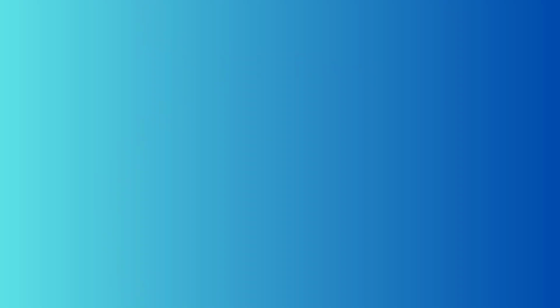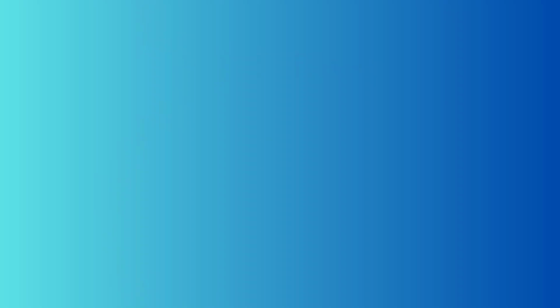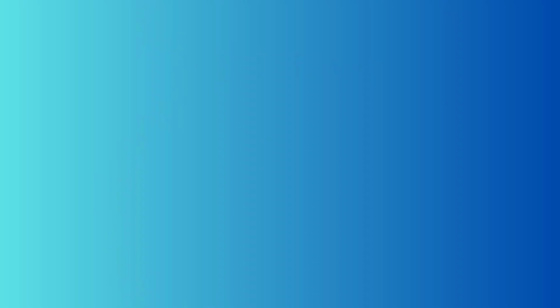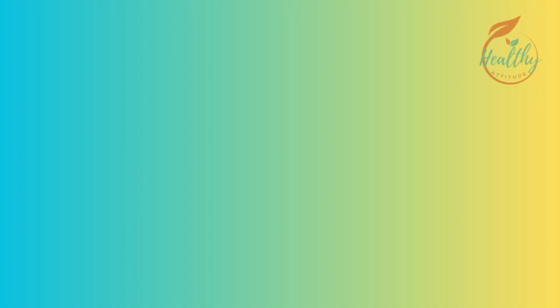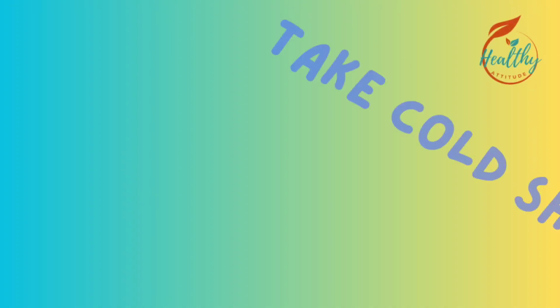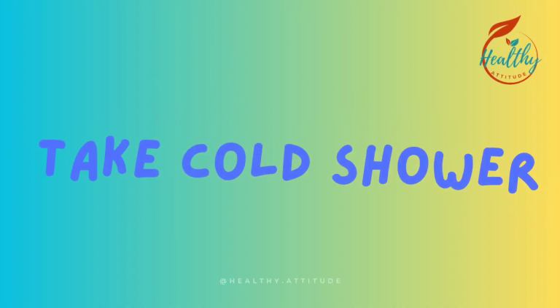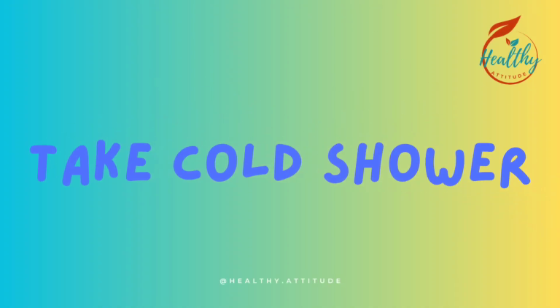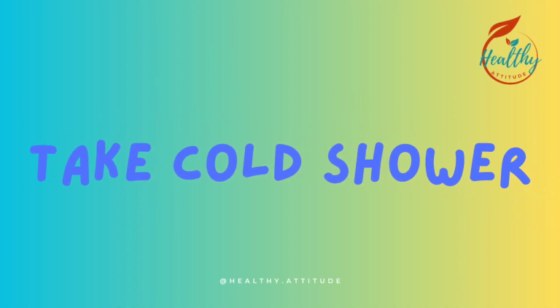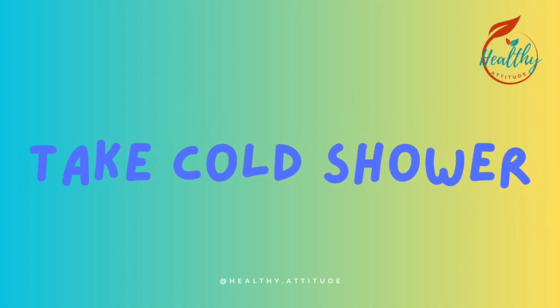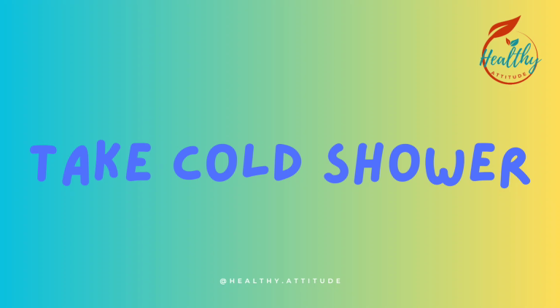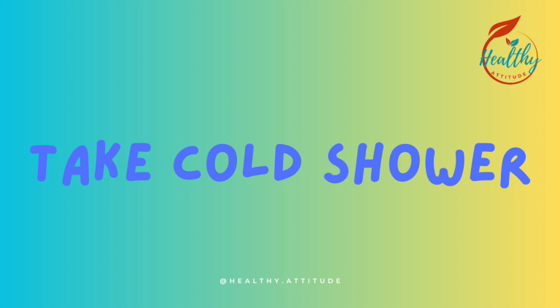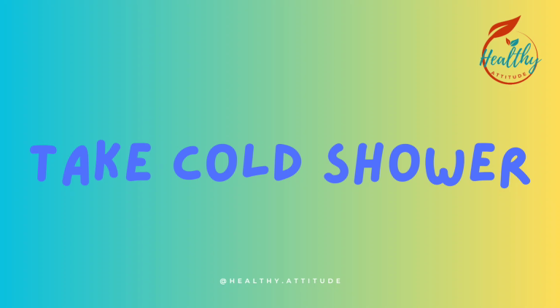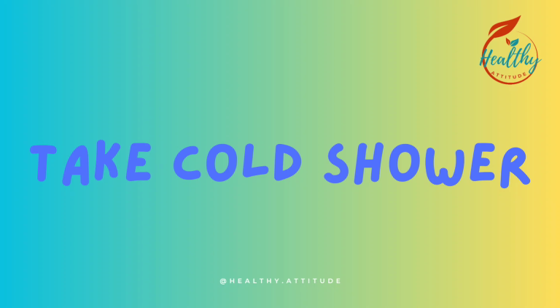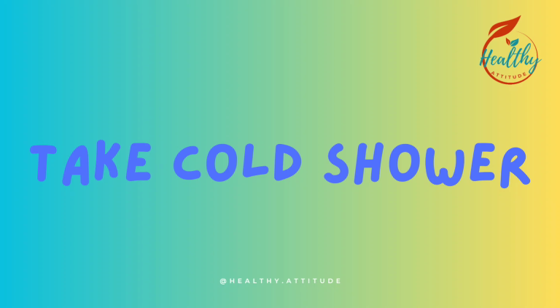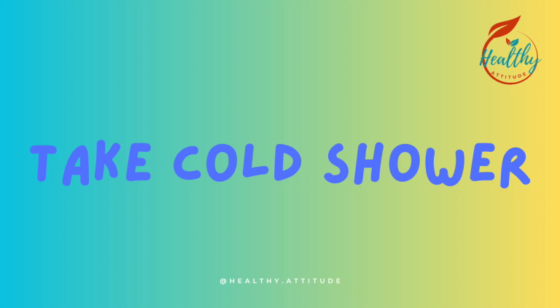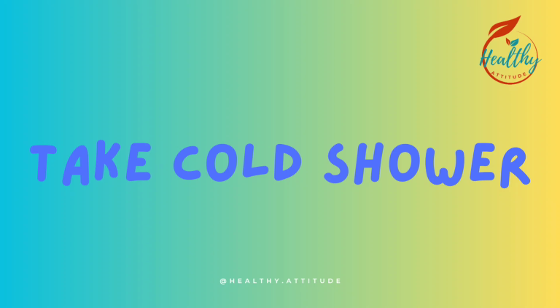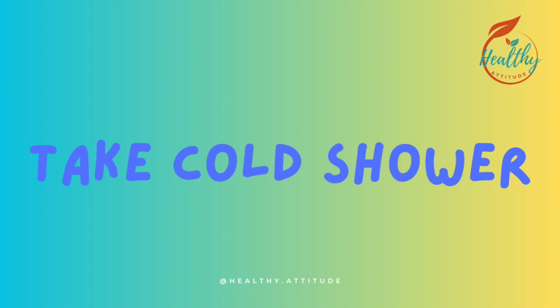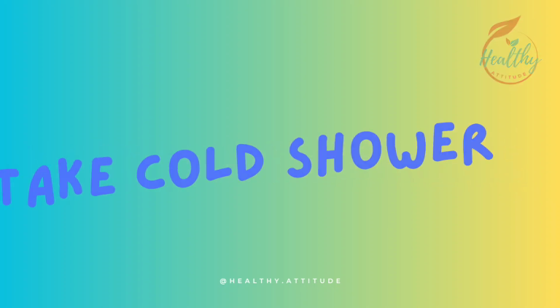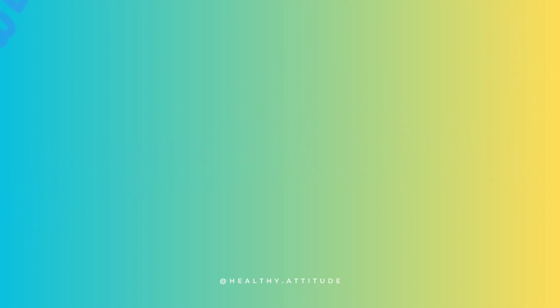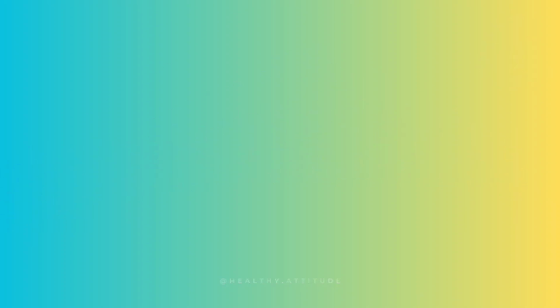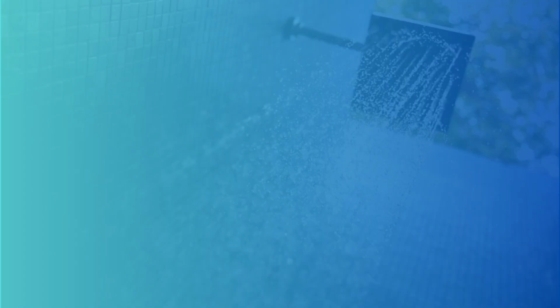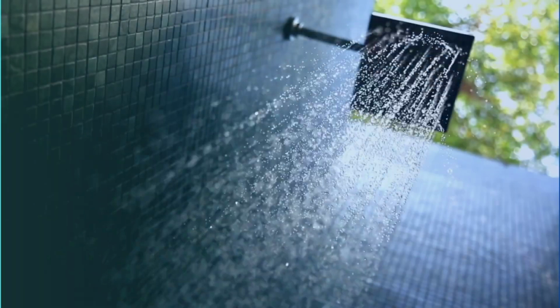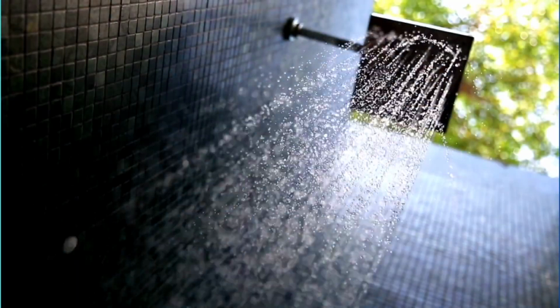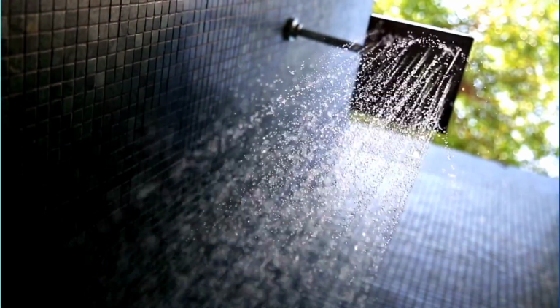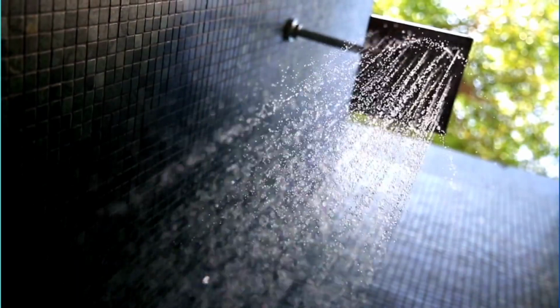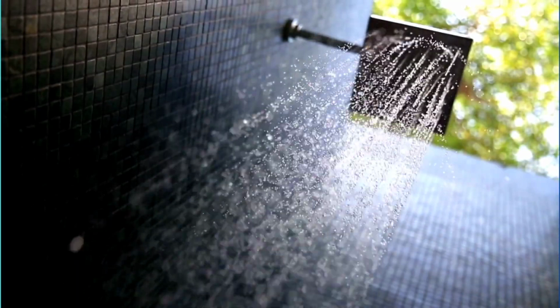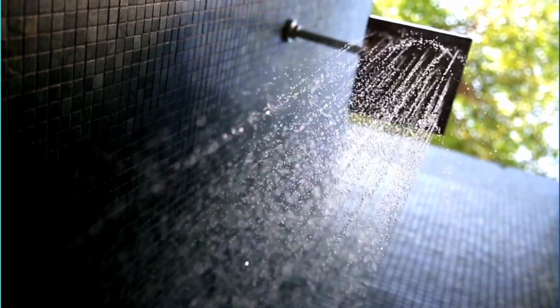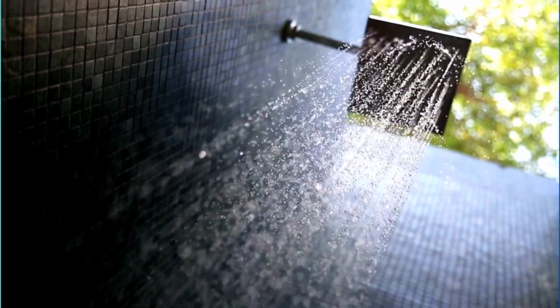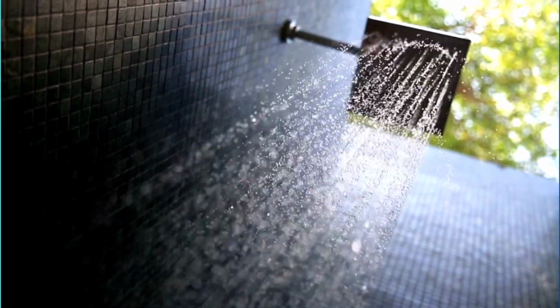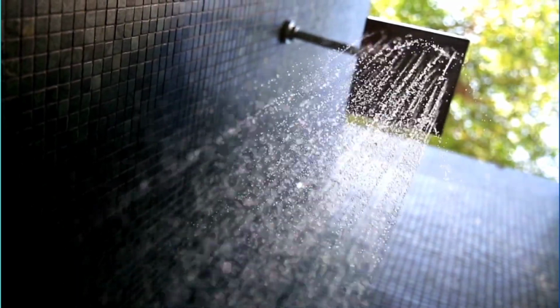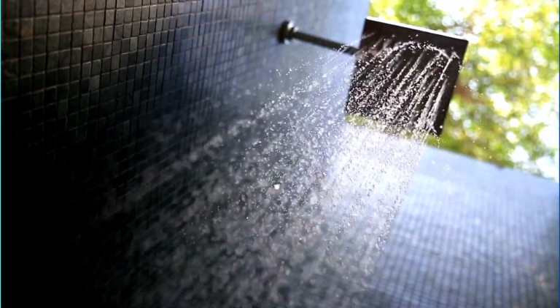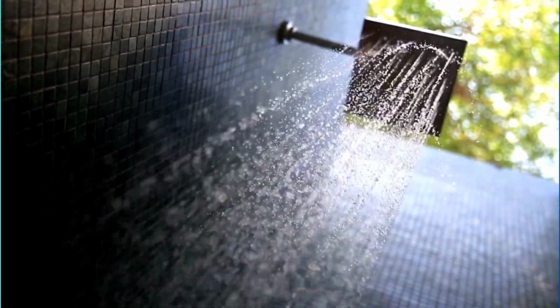Tip 5: Take cool showers. Cool showers can help lower your body temperature and make you feel refreshed.